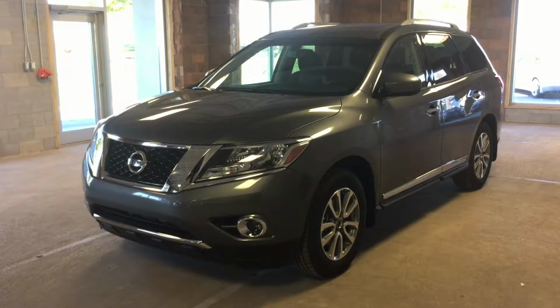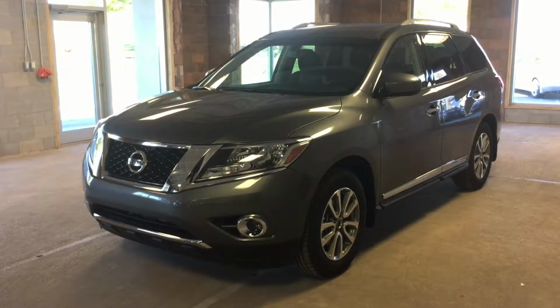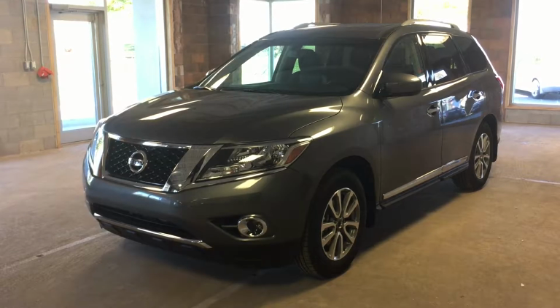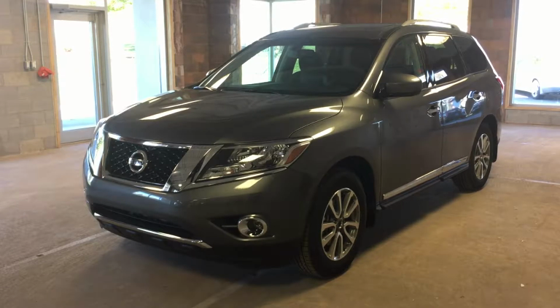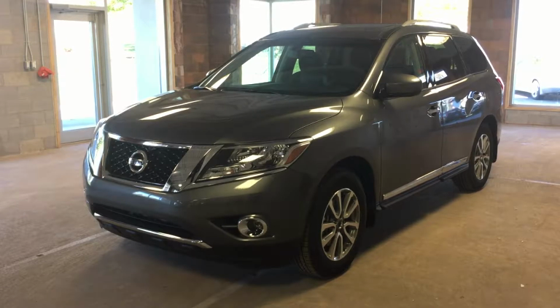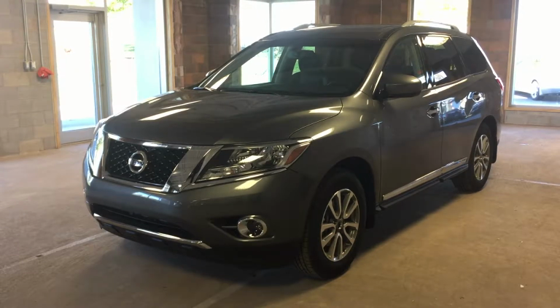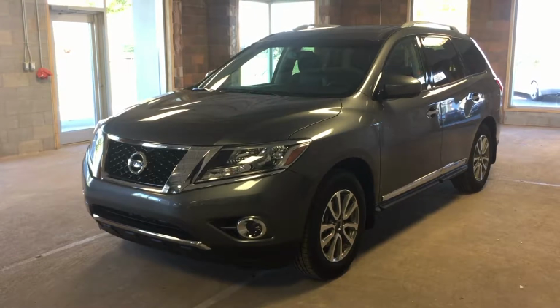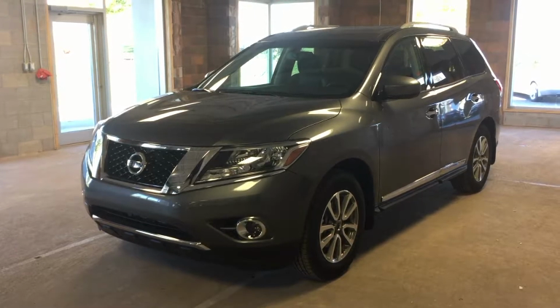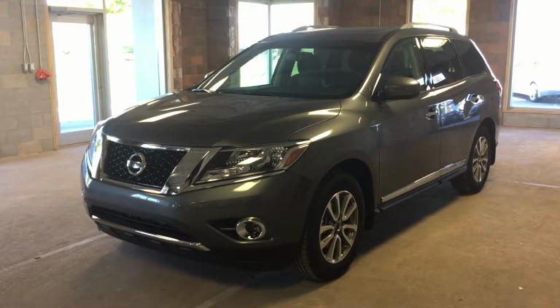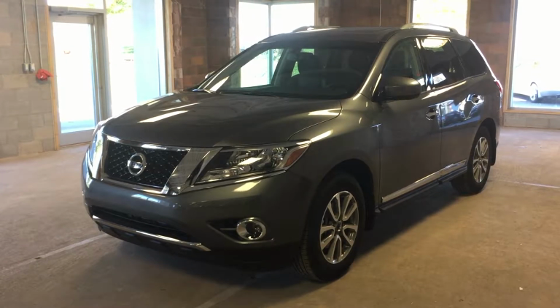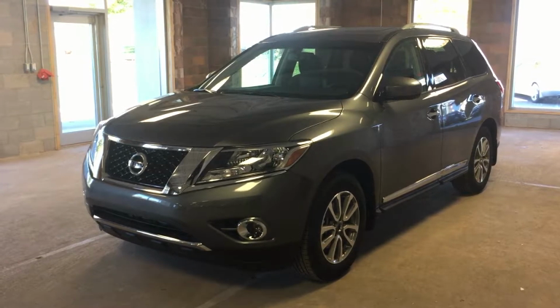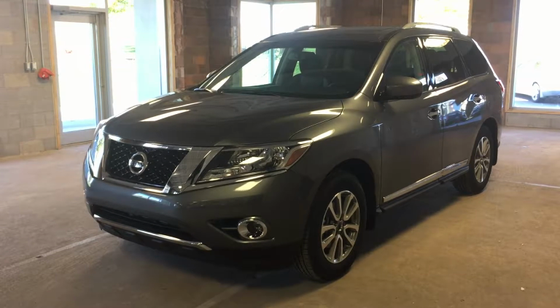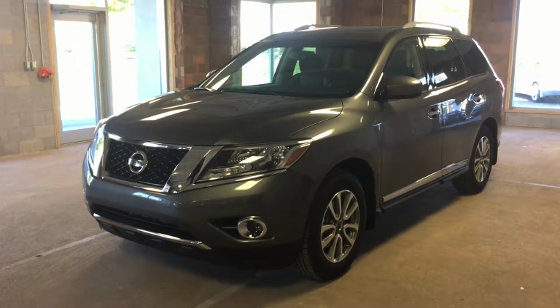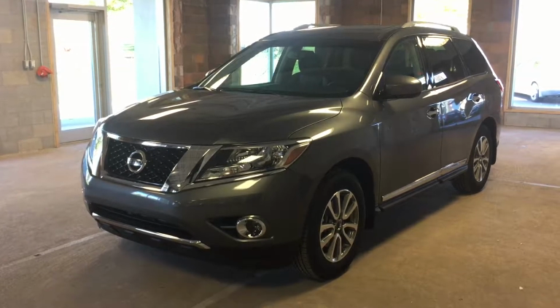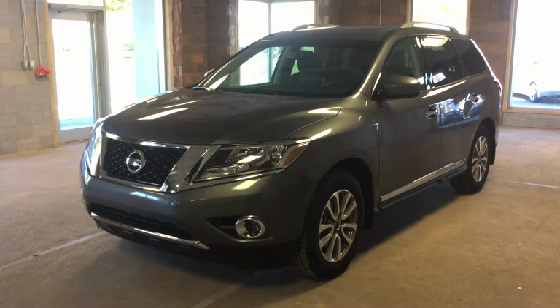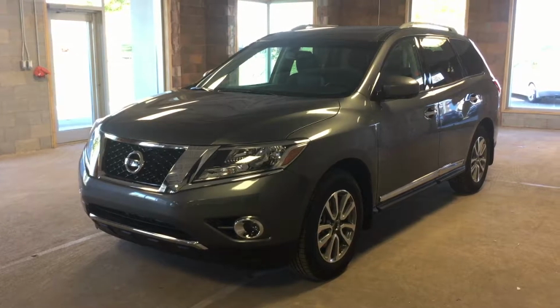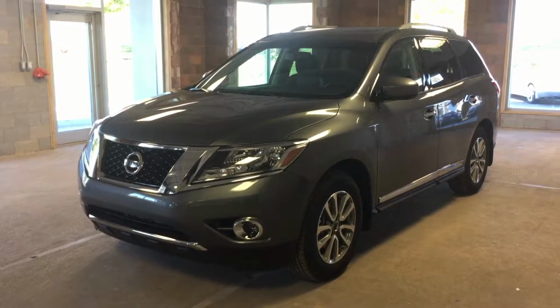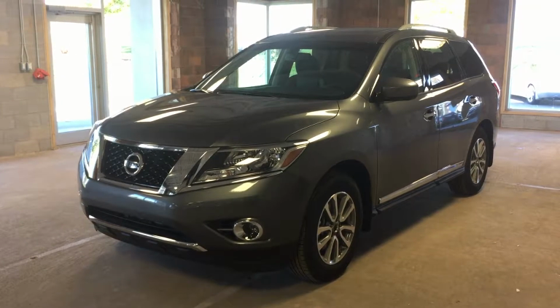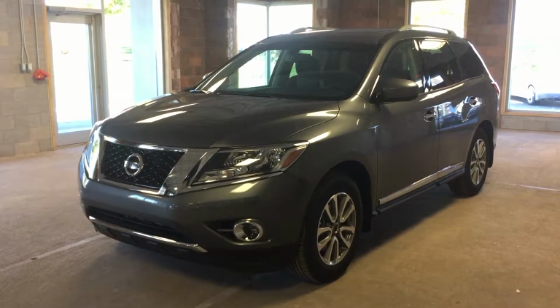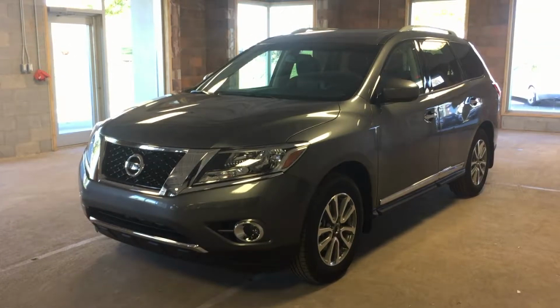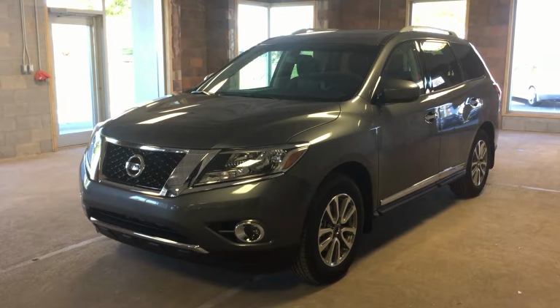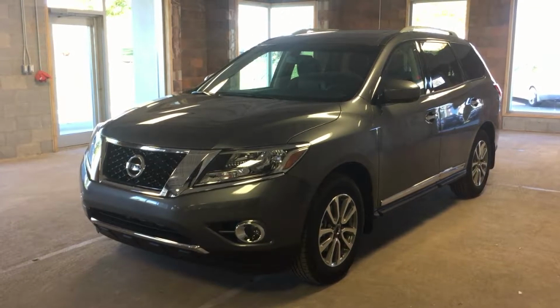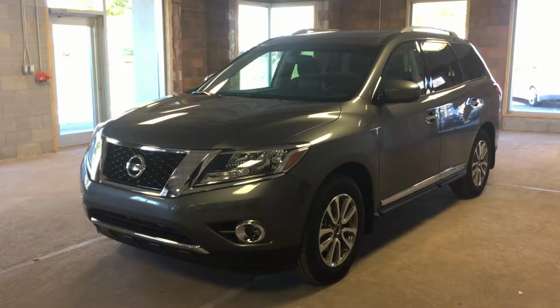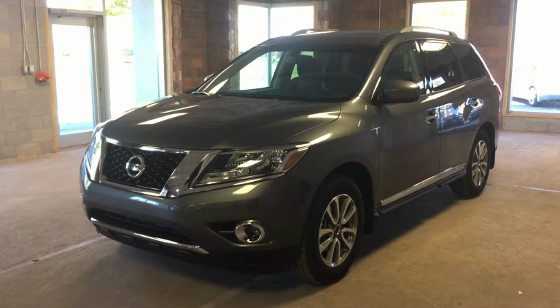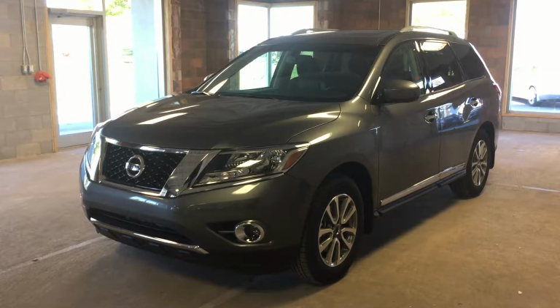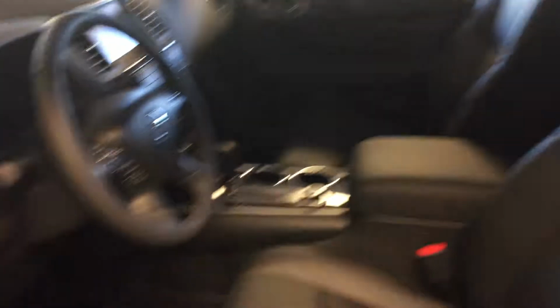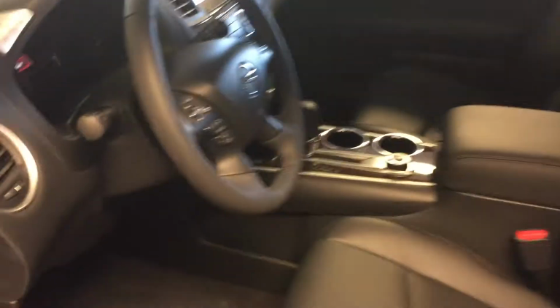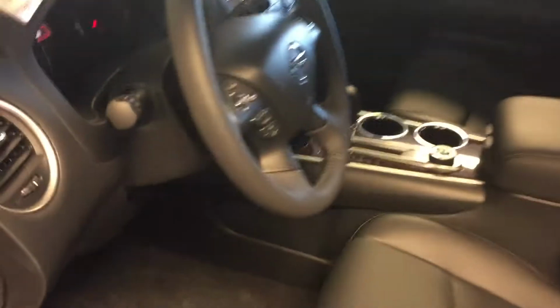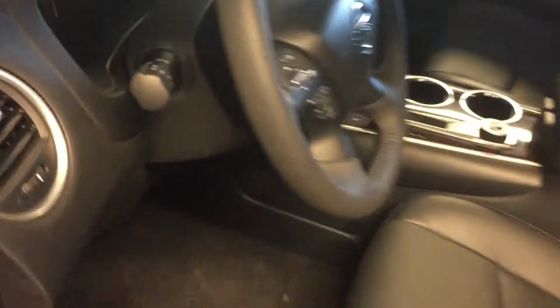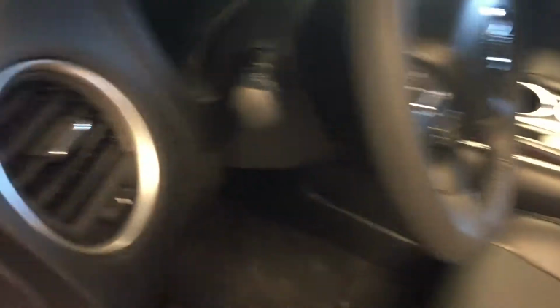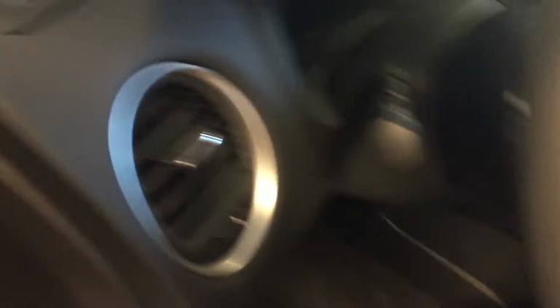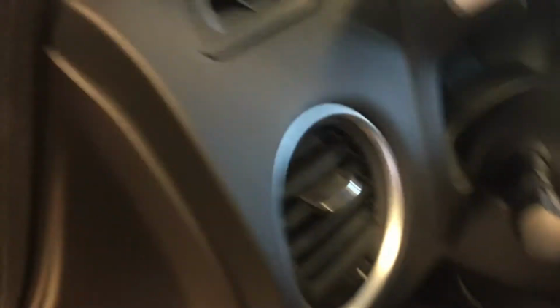Welcome to Oakville Nissan. We are located at 2316 South Service Road West, Oakville, Ontario.